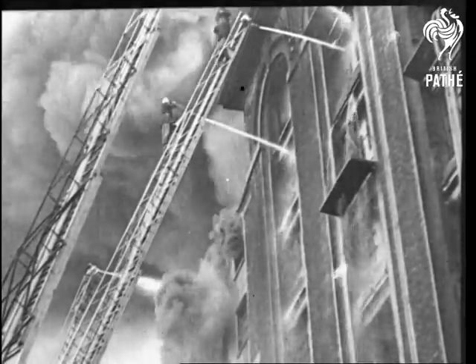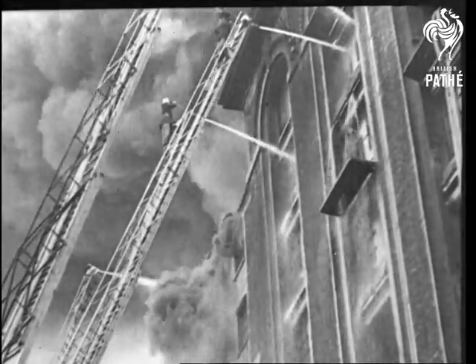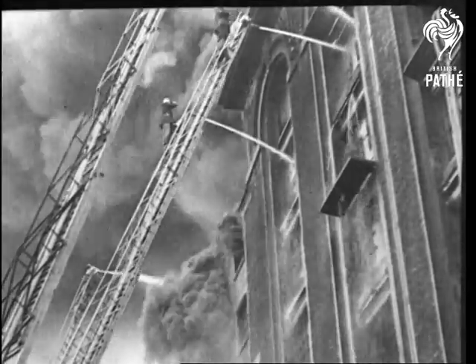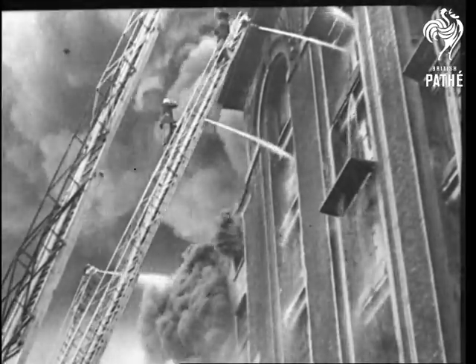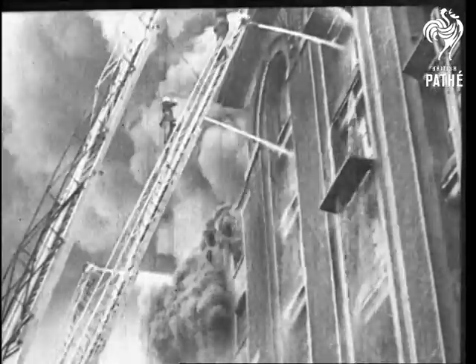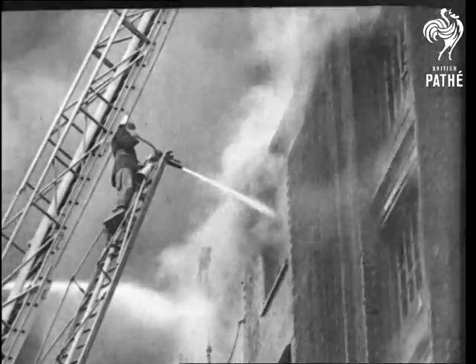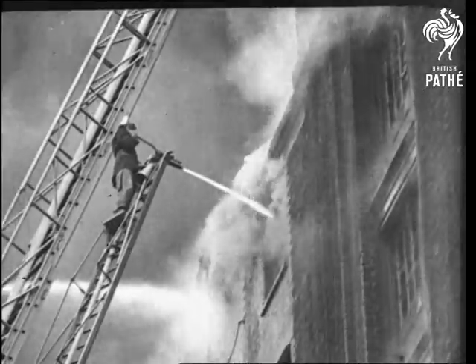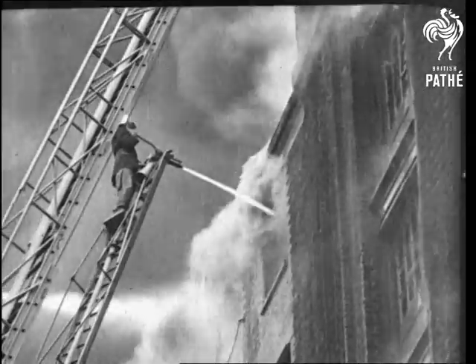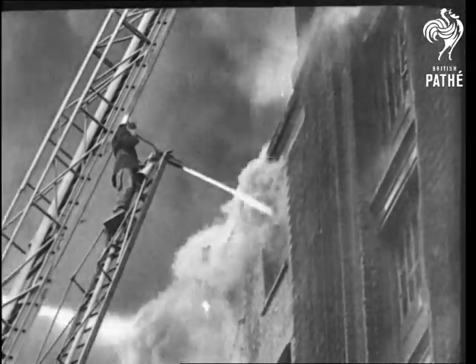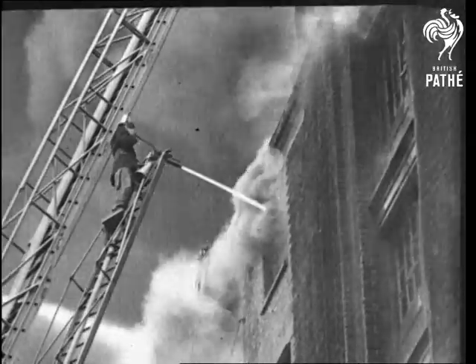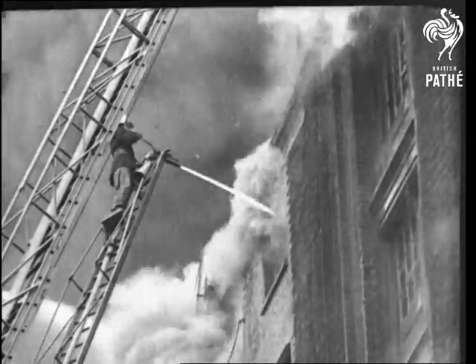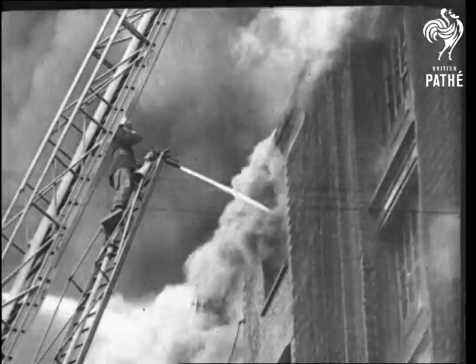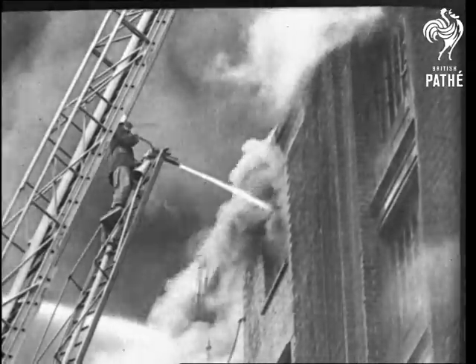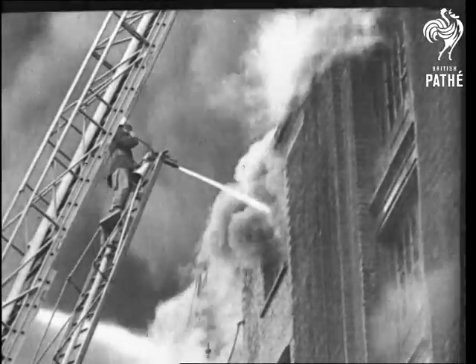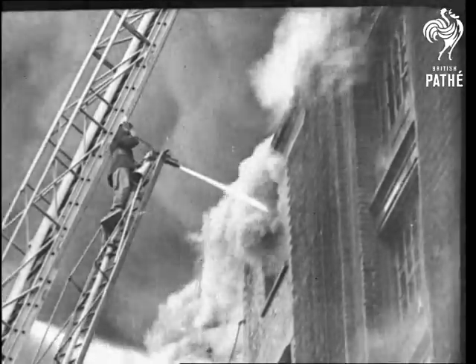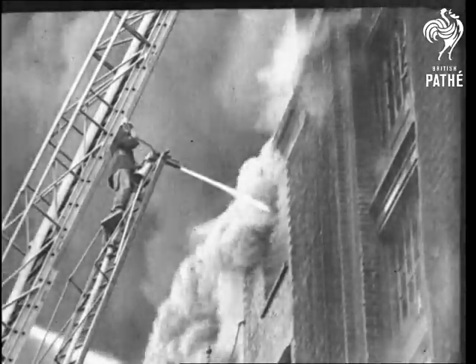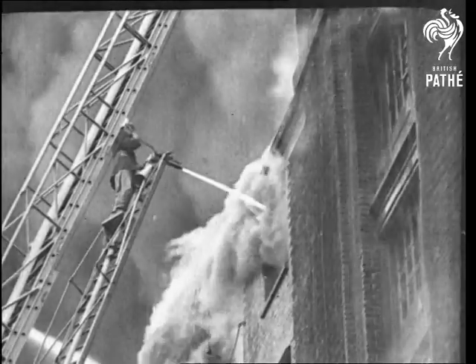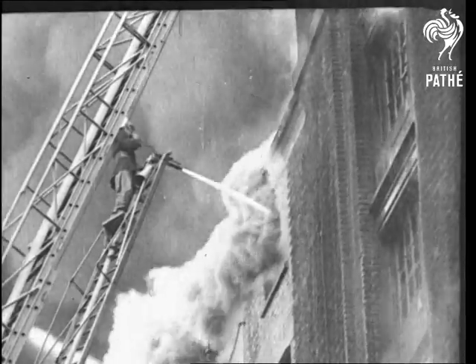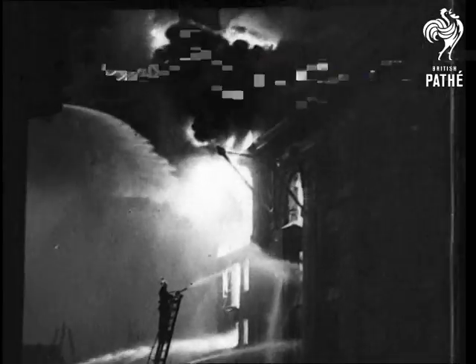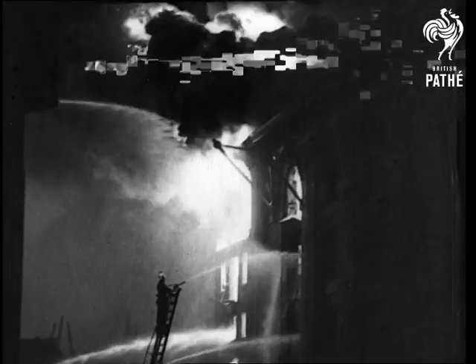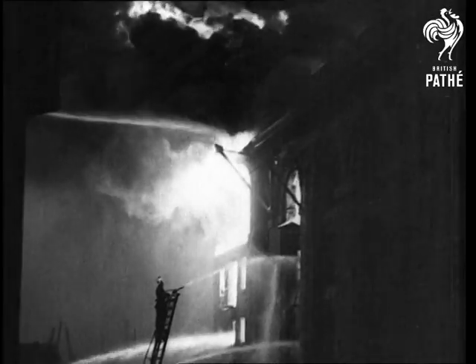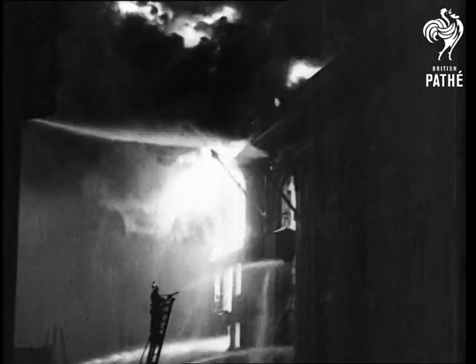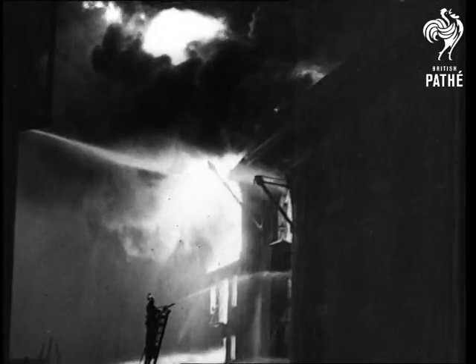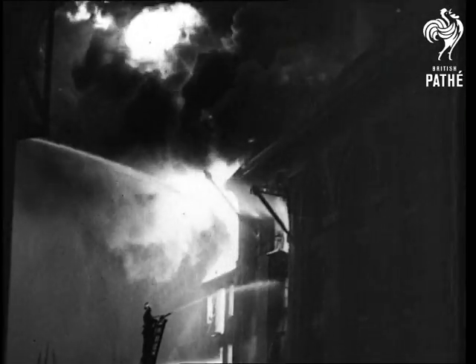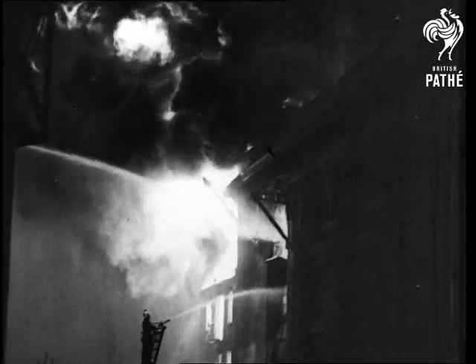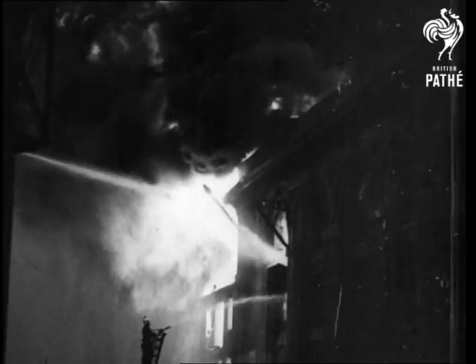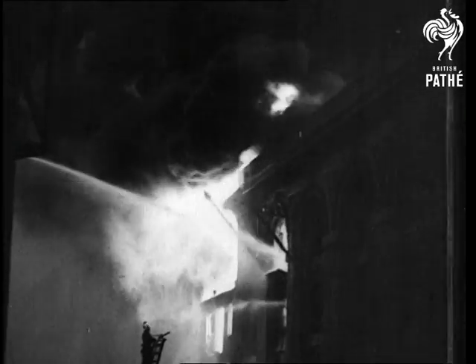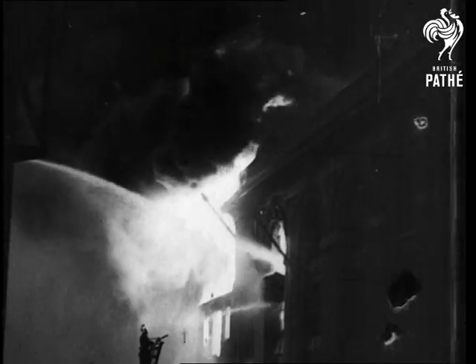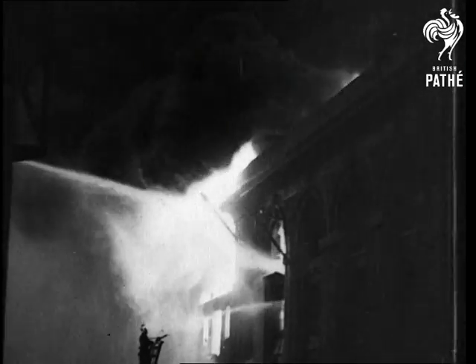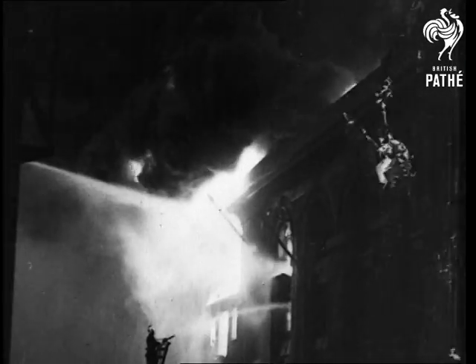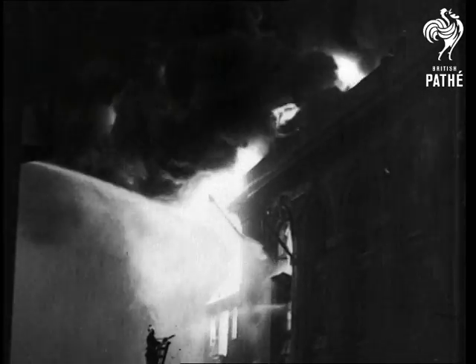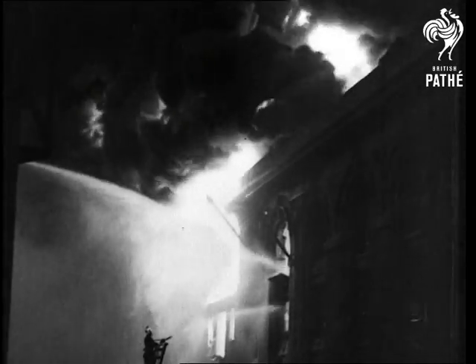The most modern appliances need men to use them. And these are the railmen of the London Fire Brigade.